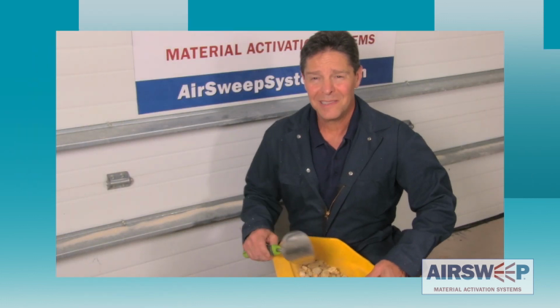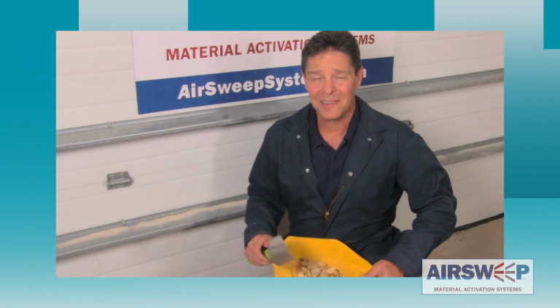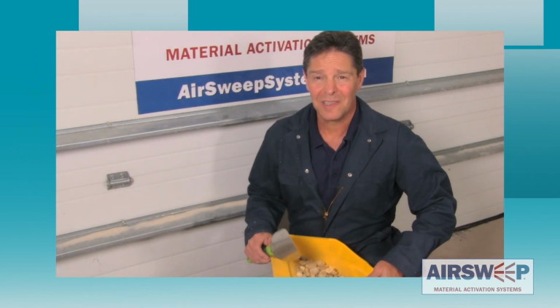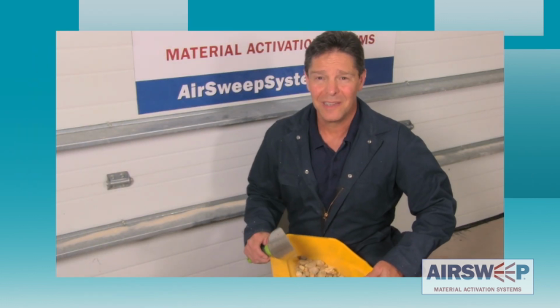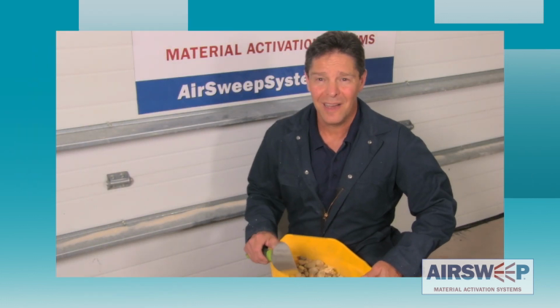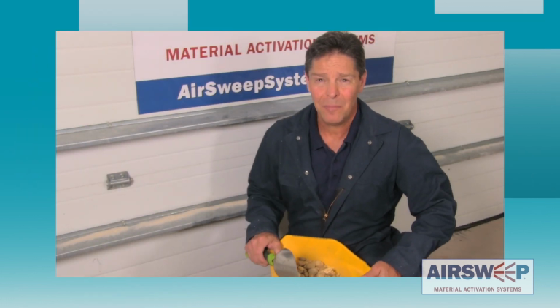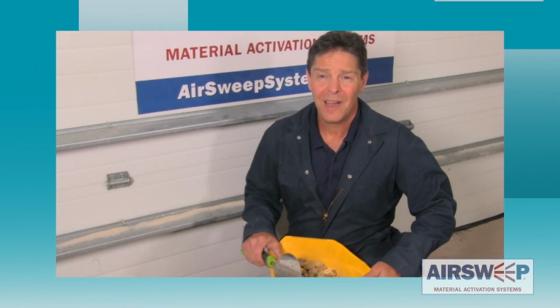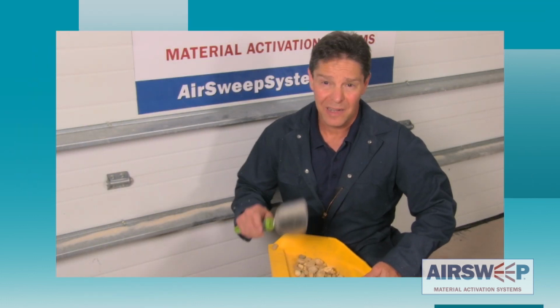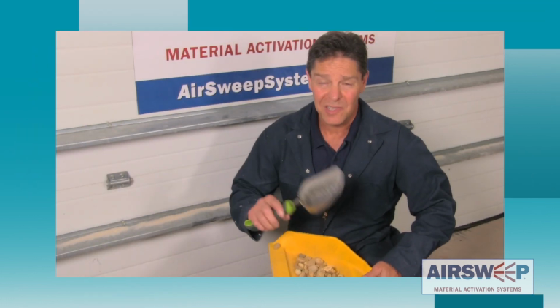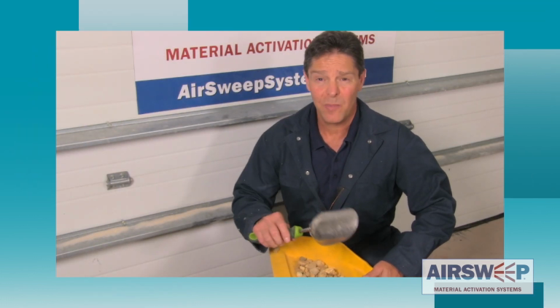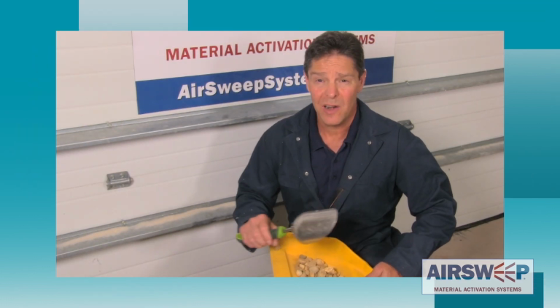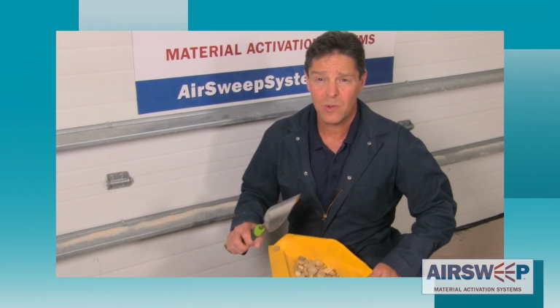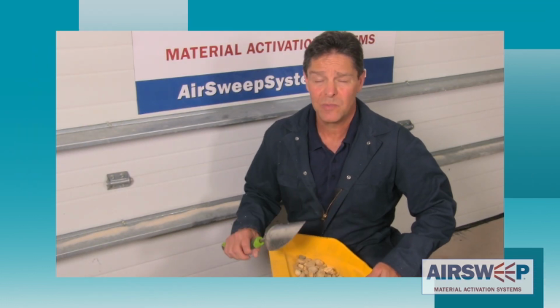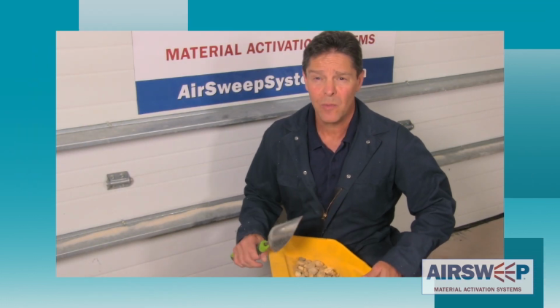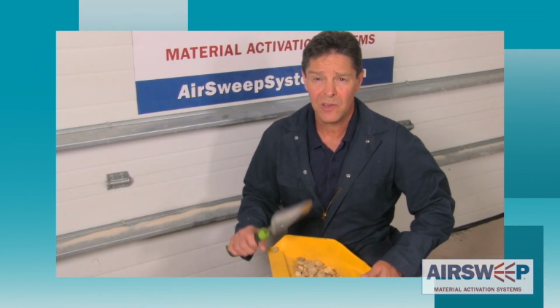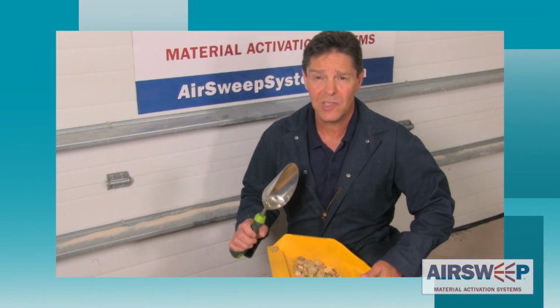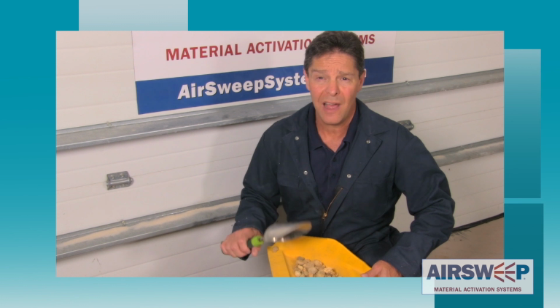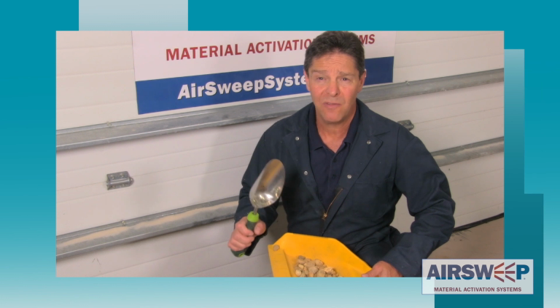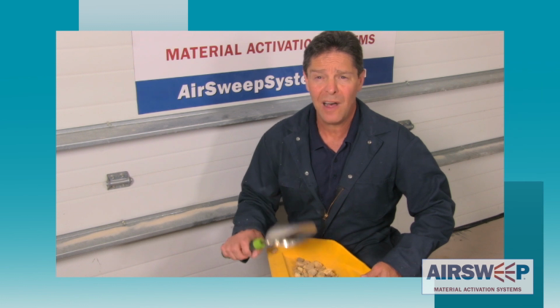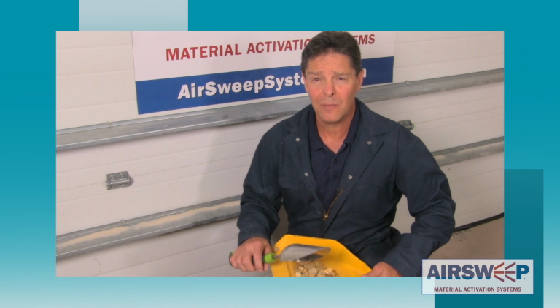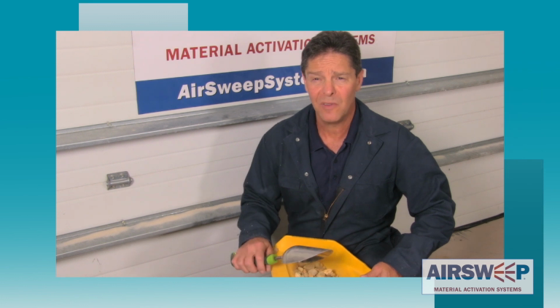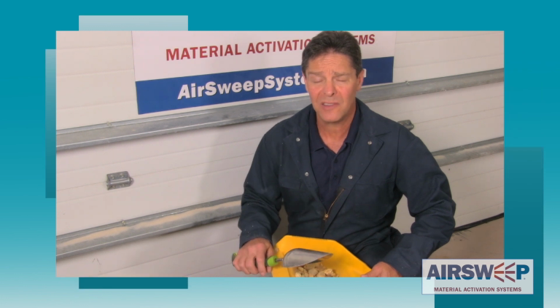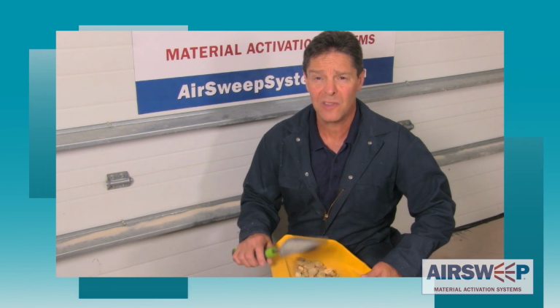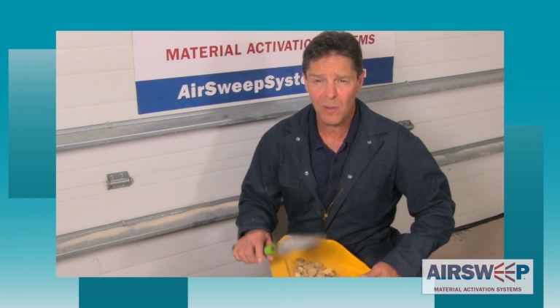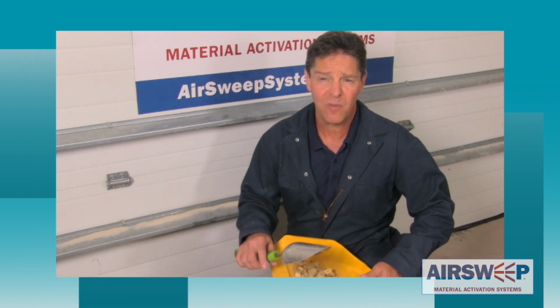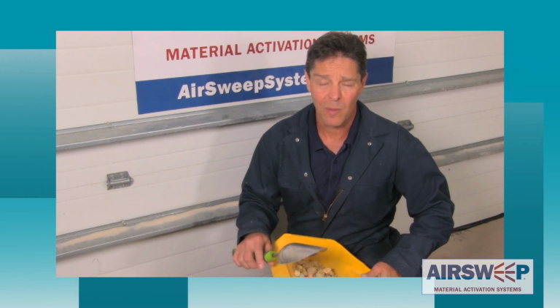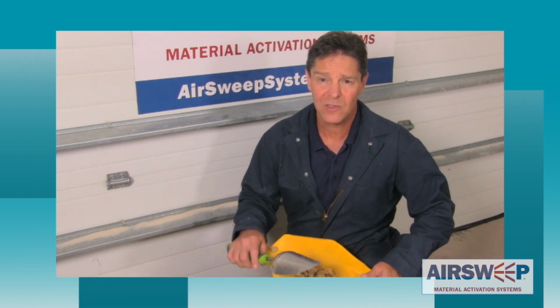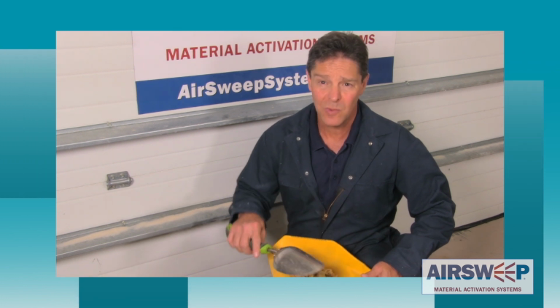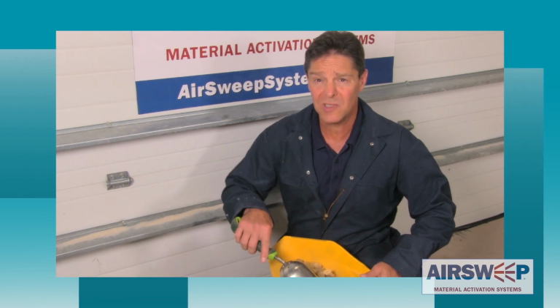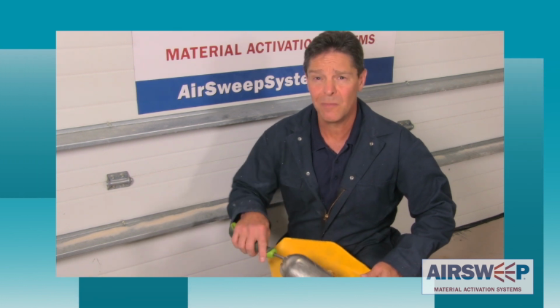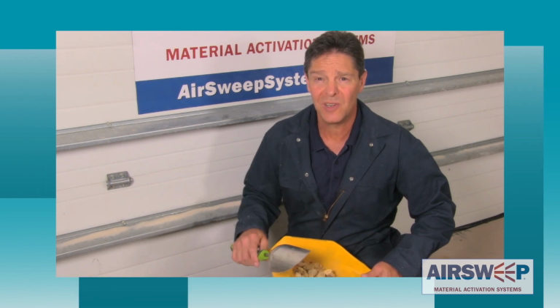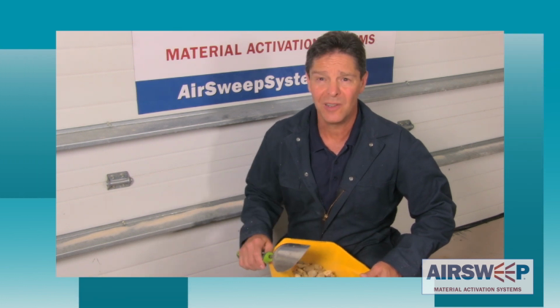Let's get this cleaned up. I'm going to set up the air sweeps and we're going to see how volume affects their performance with the same material.